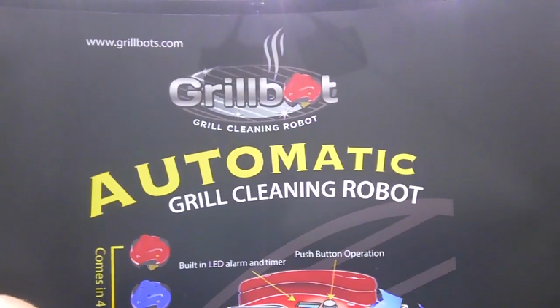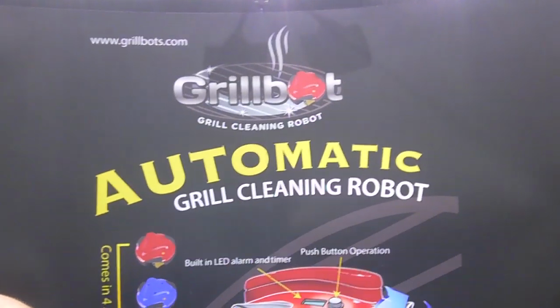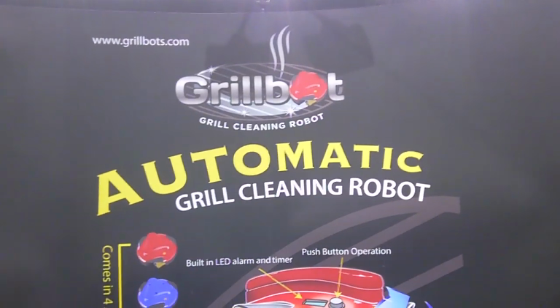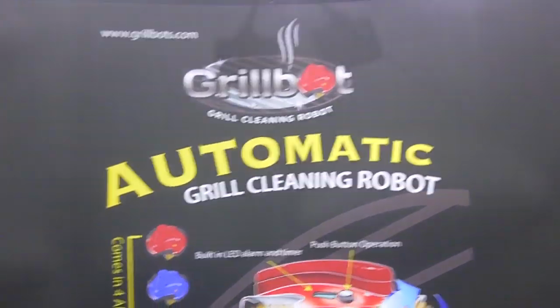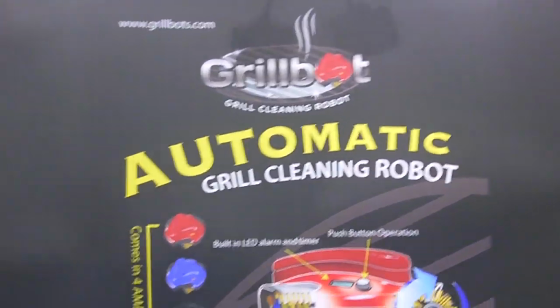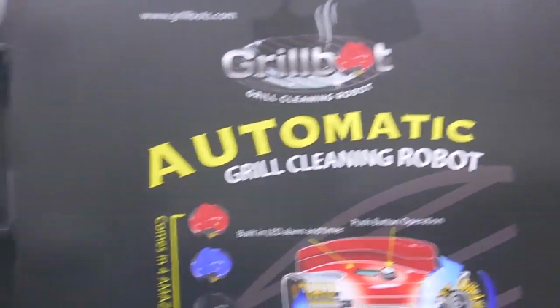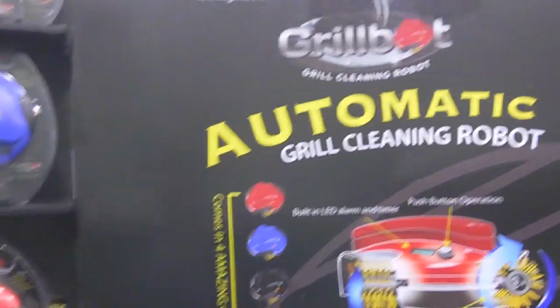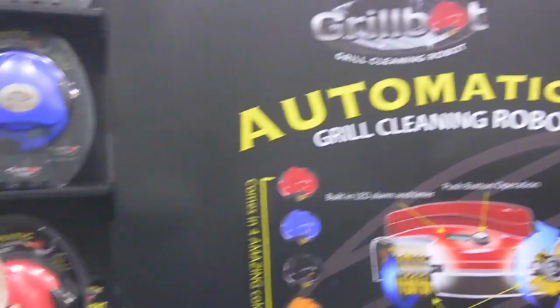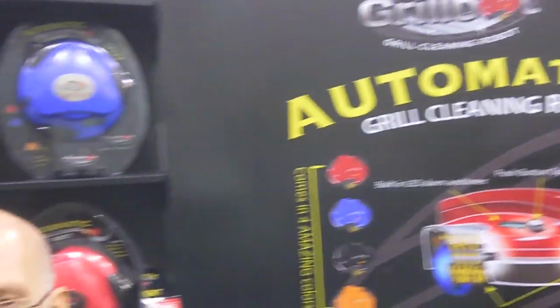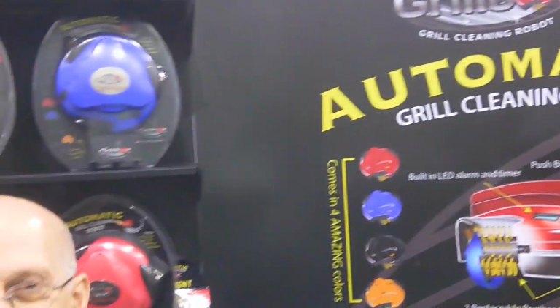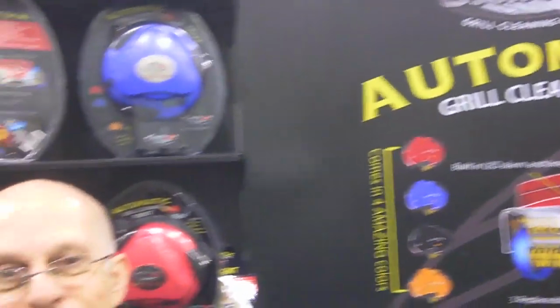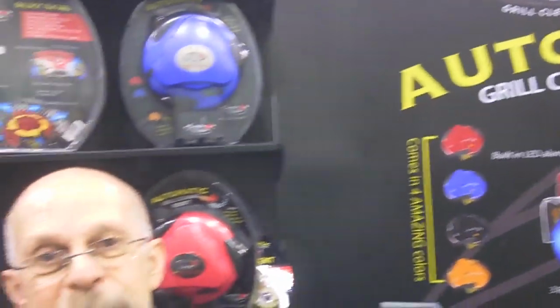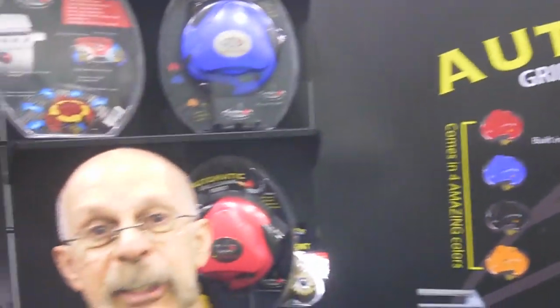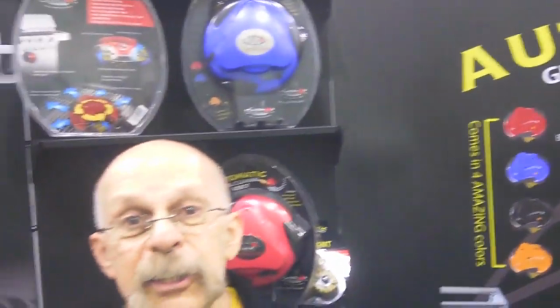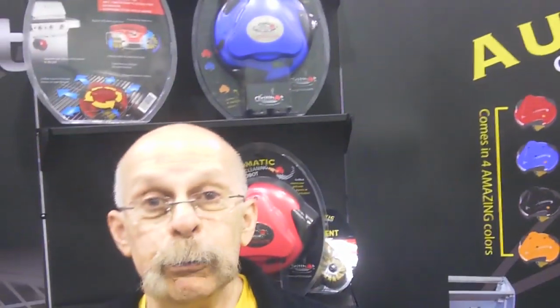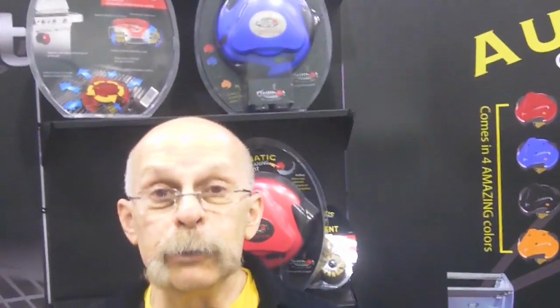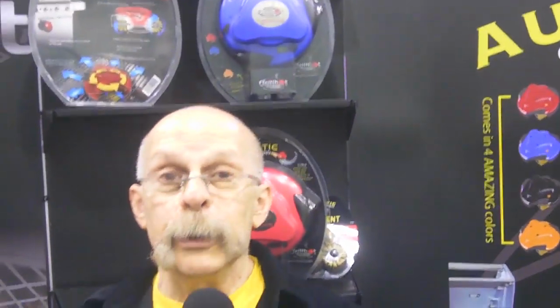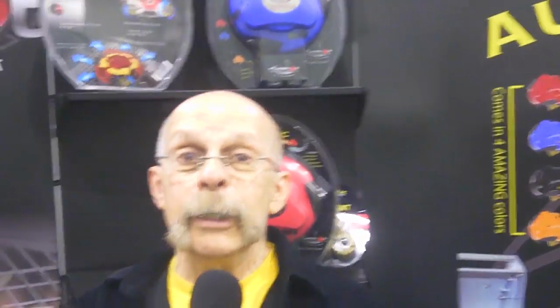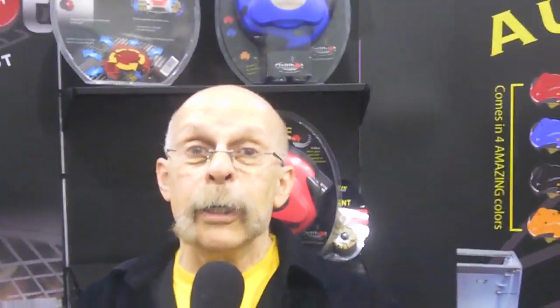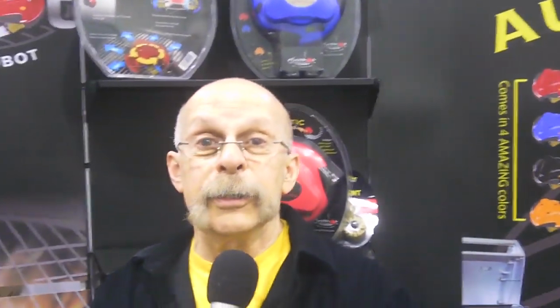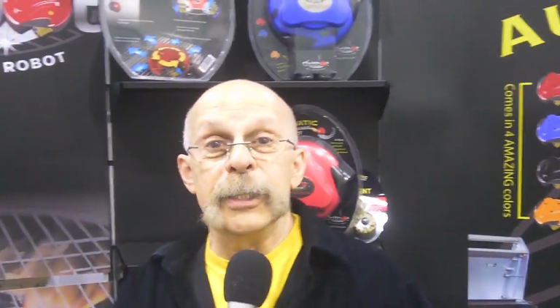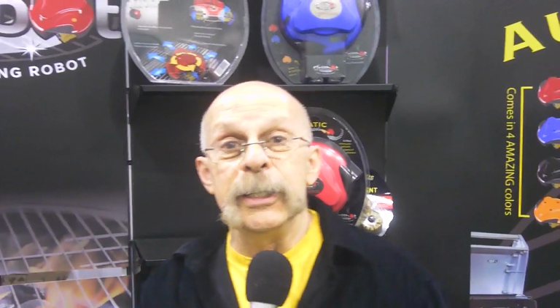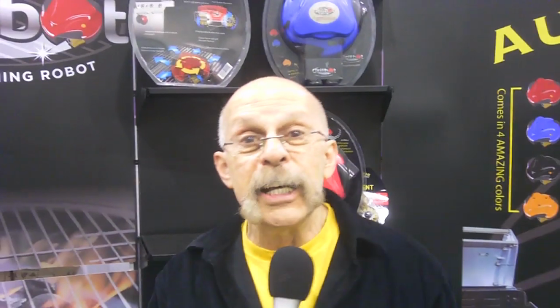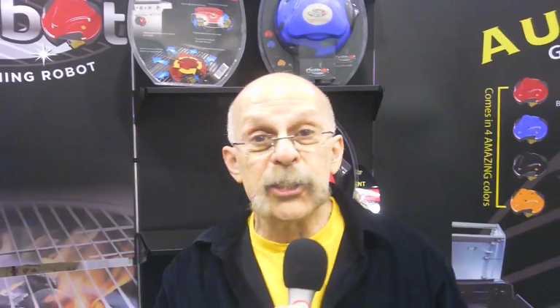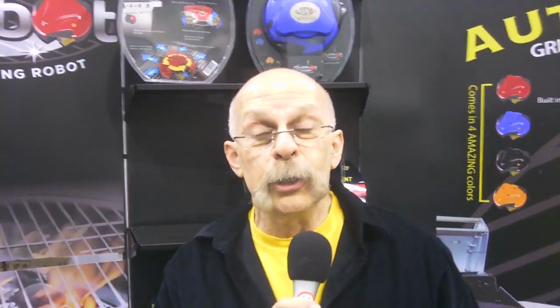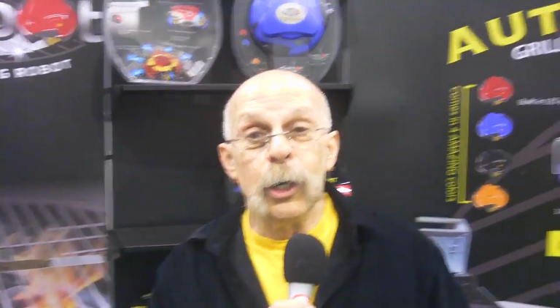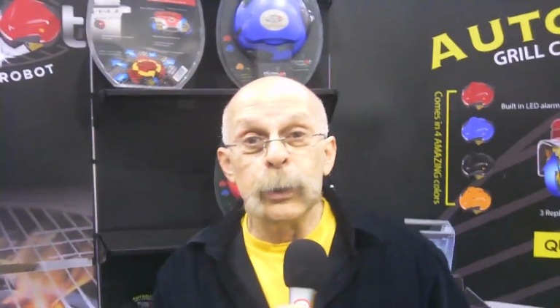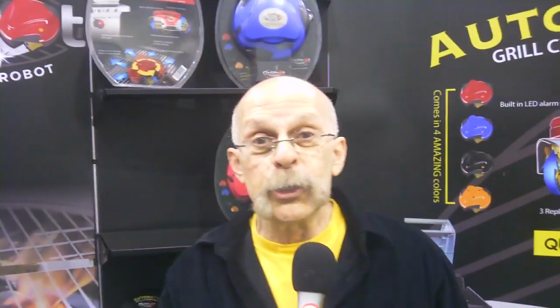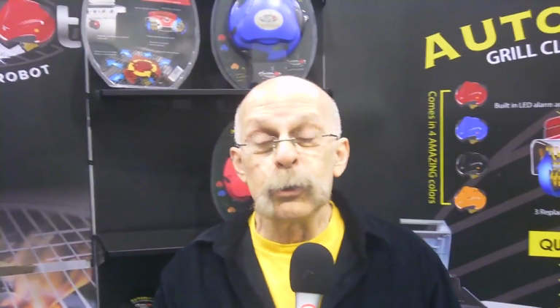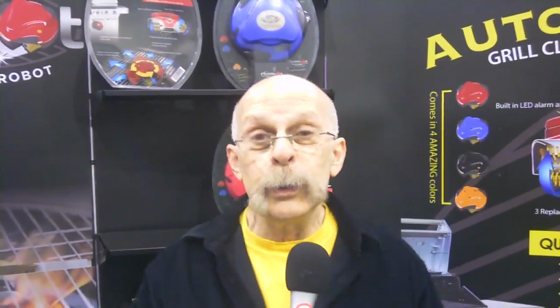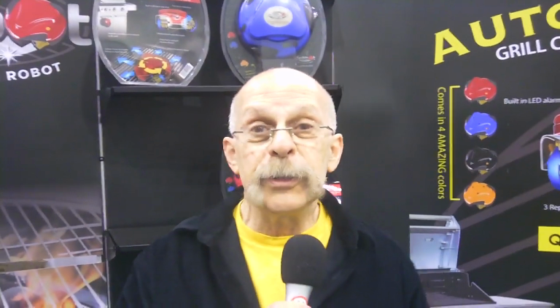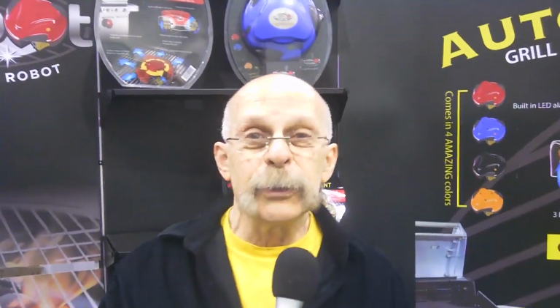Dick Bartolo, Man's Mediator and the GizWiz. We're here at the National Hardware Show 2013.